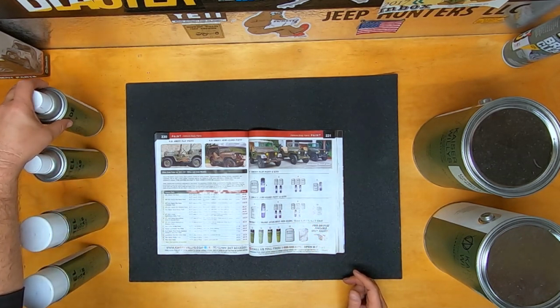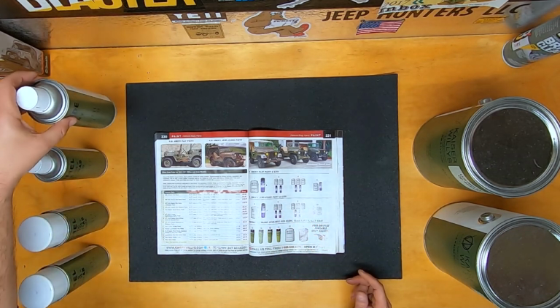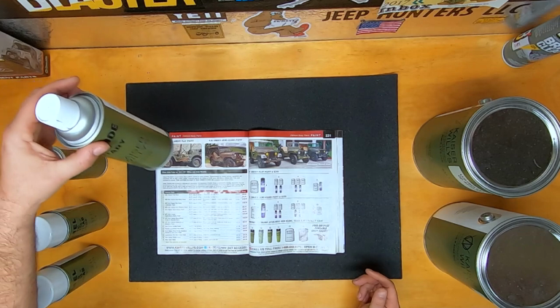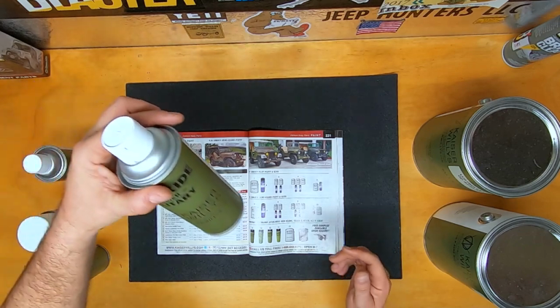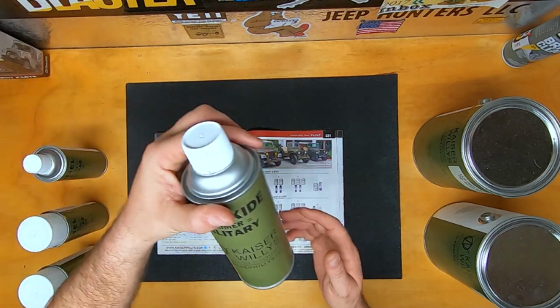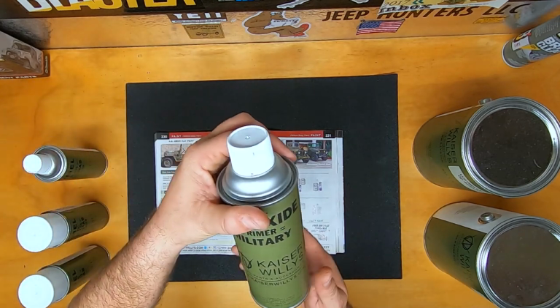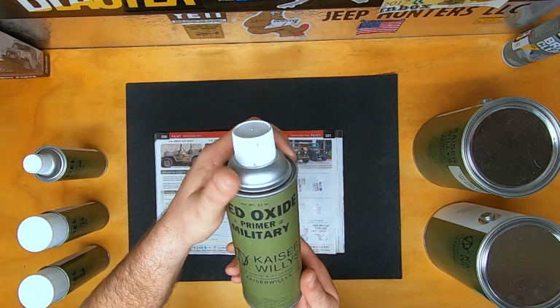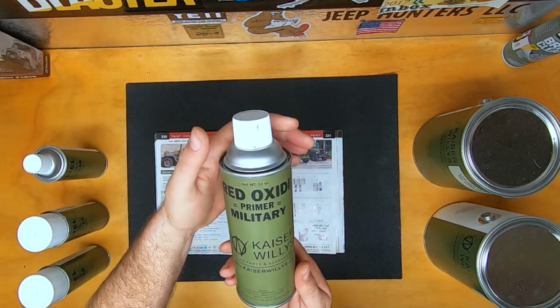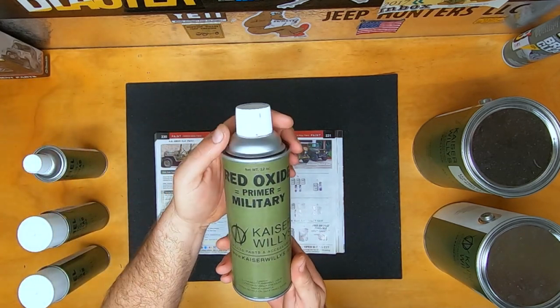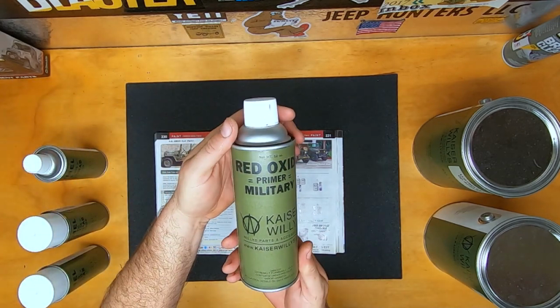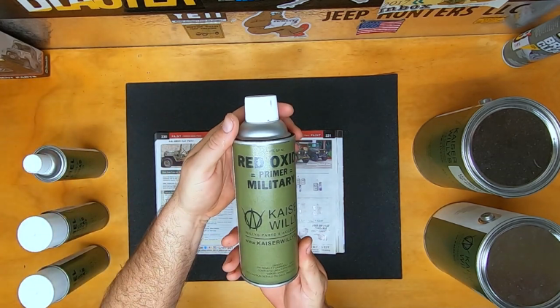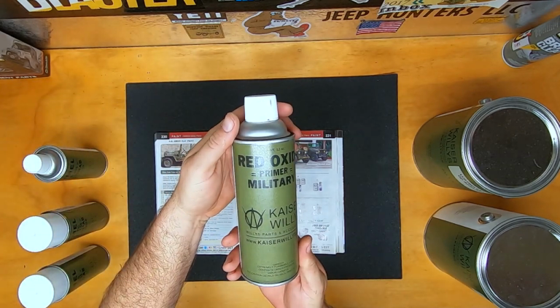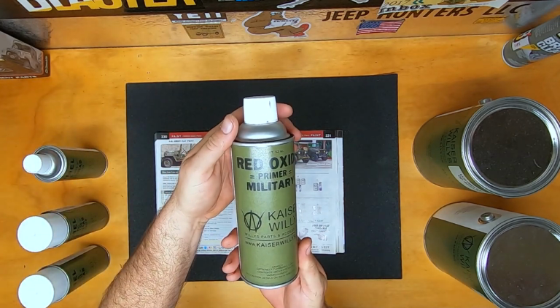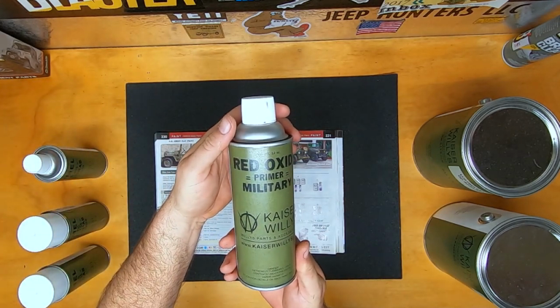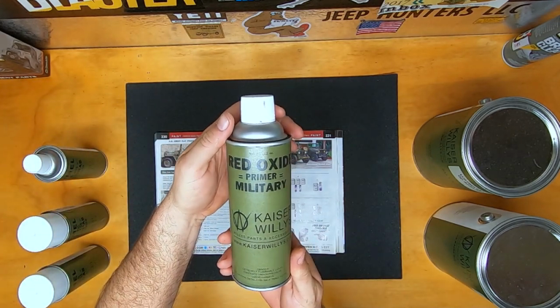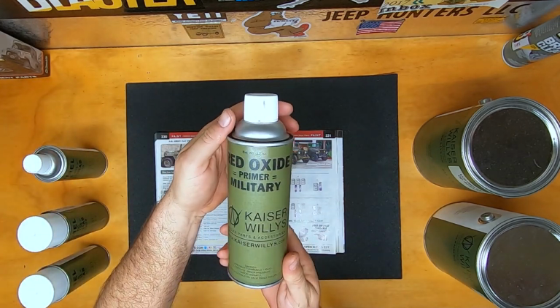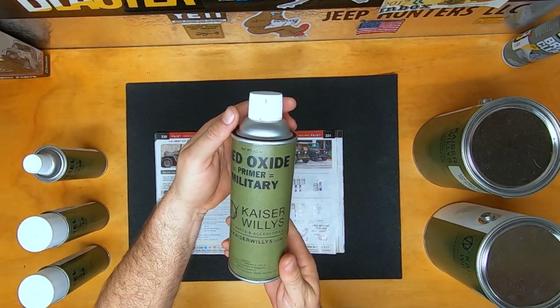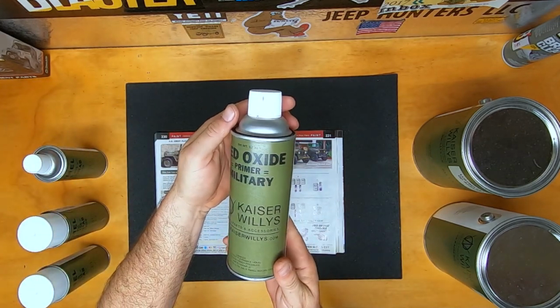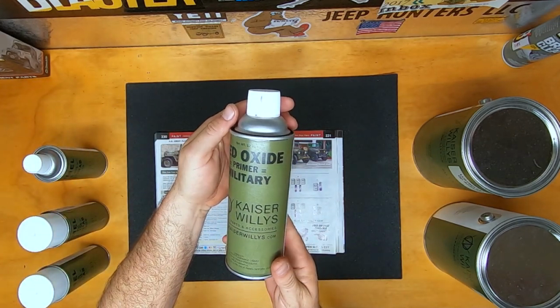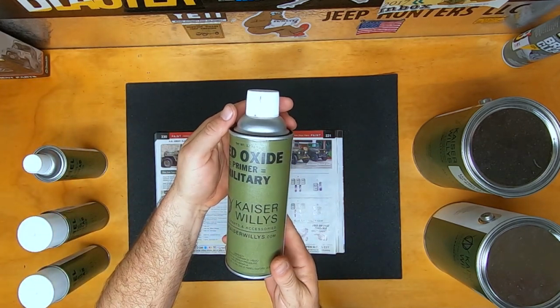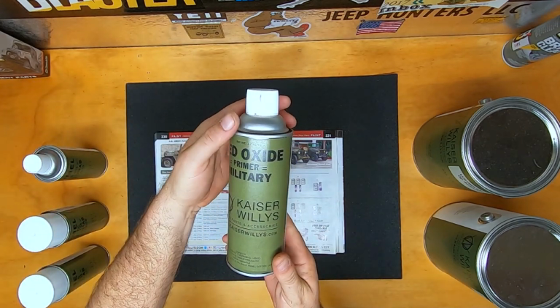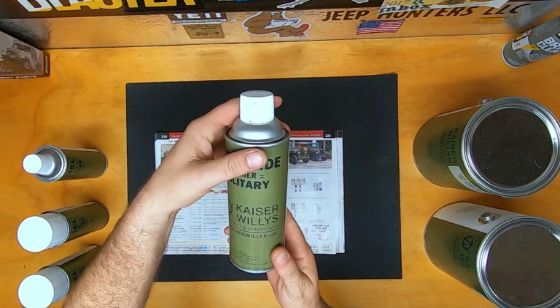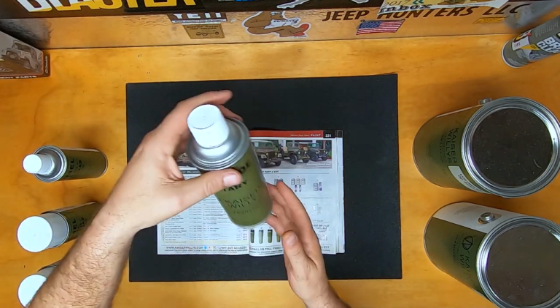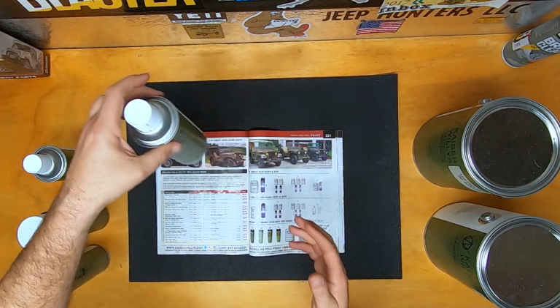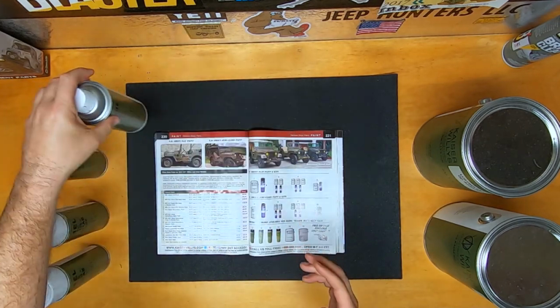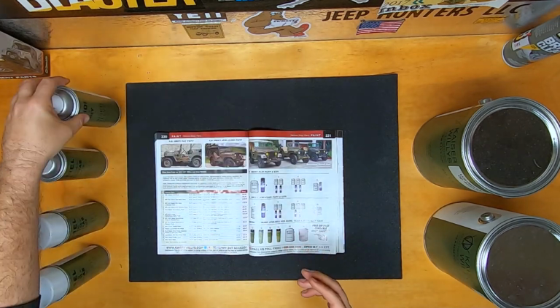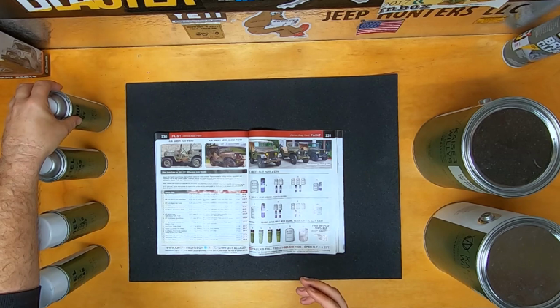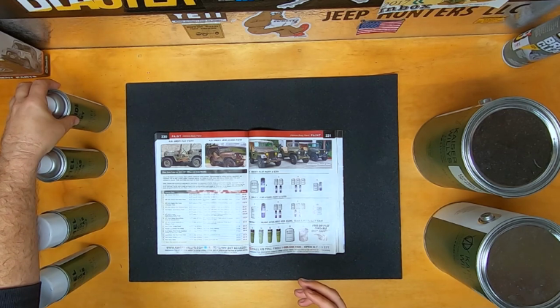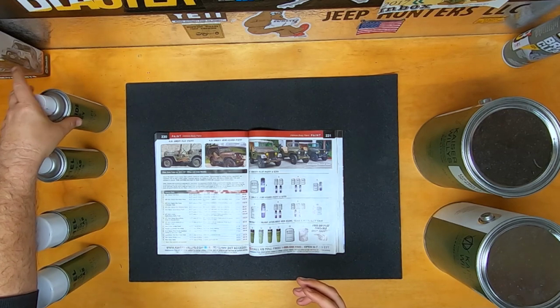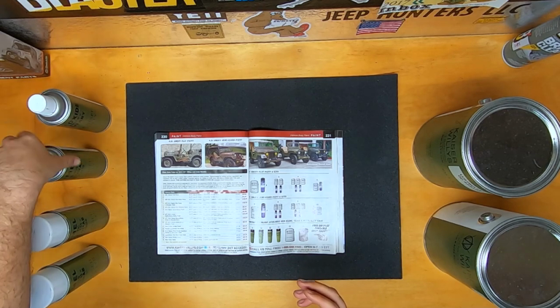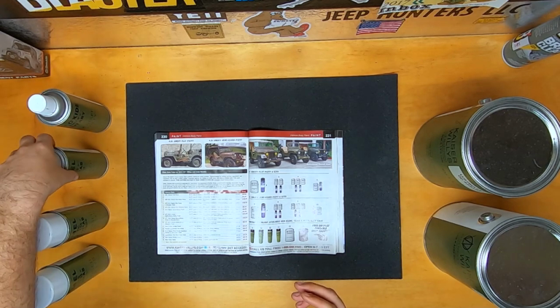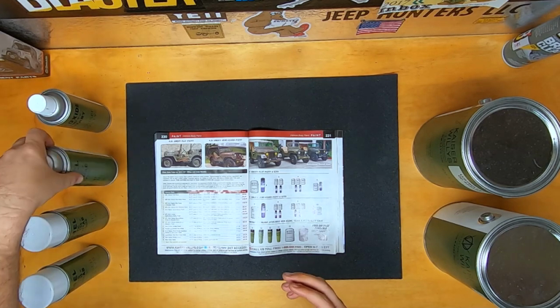This first can we're going to look at is a red oxide primer. You're going to want to put this on there for proper adhesion of these military paints.